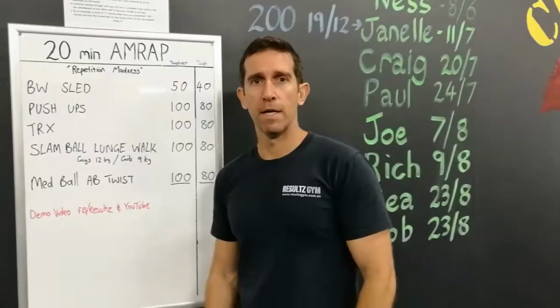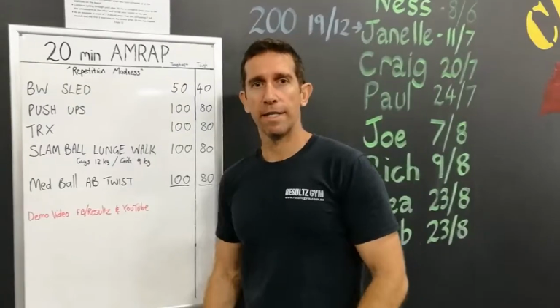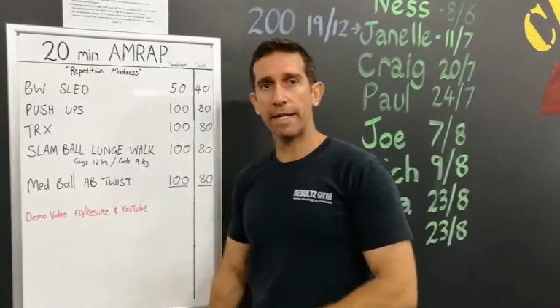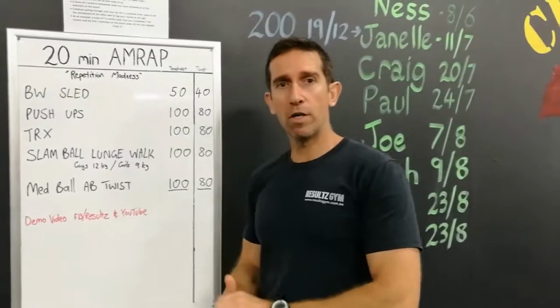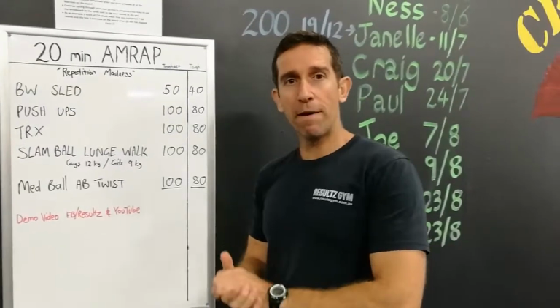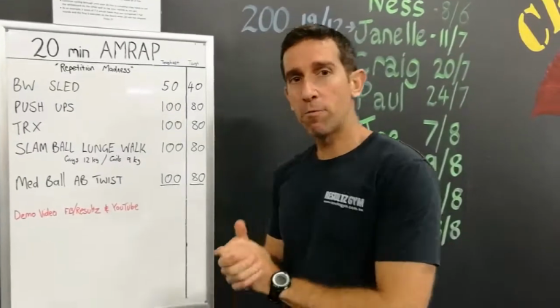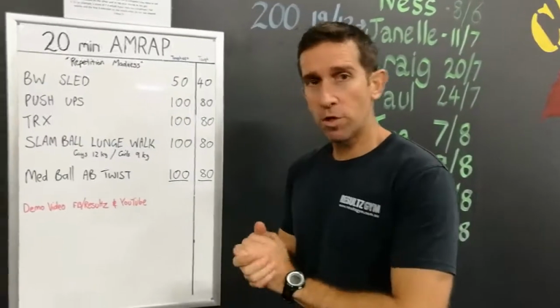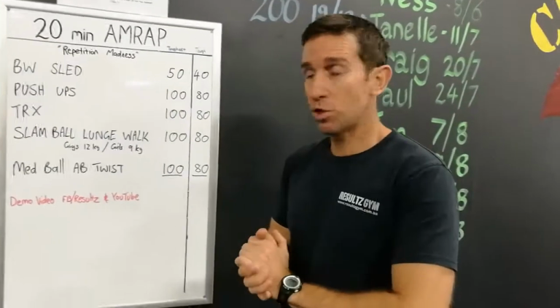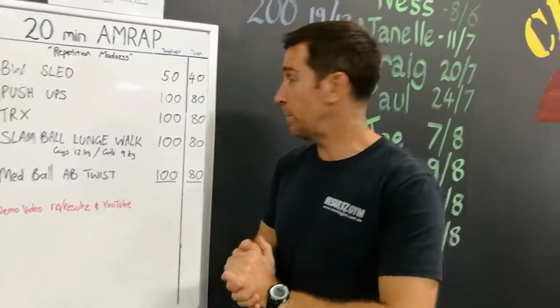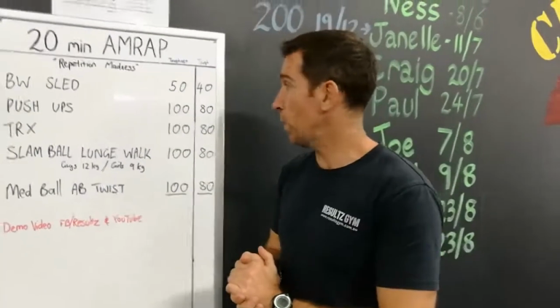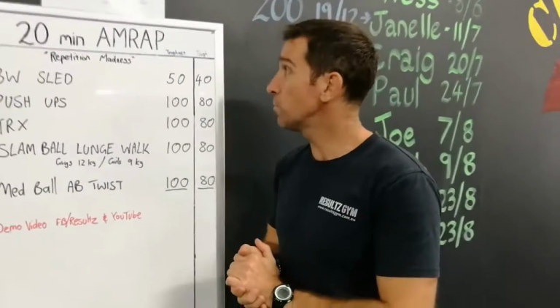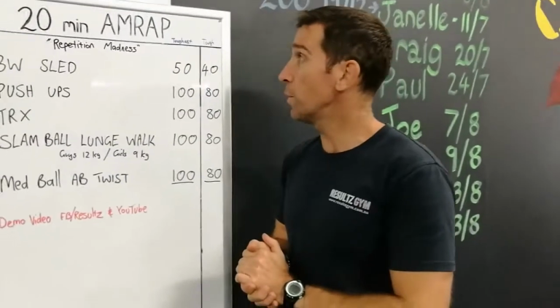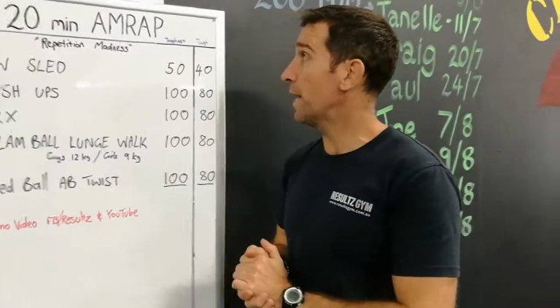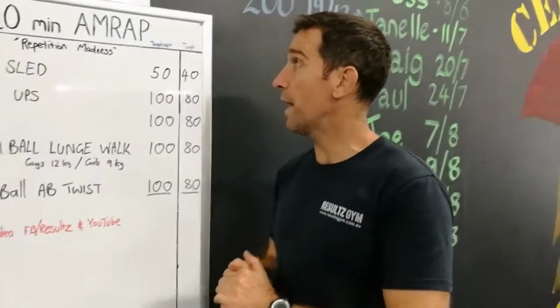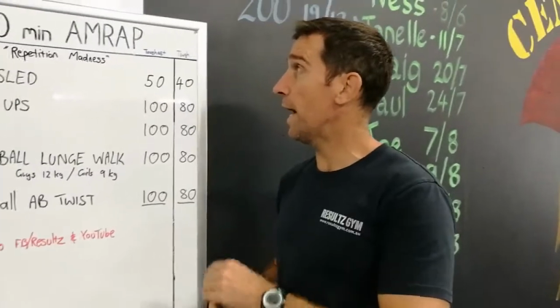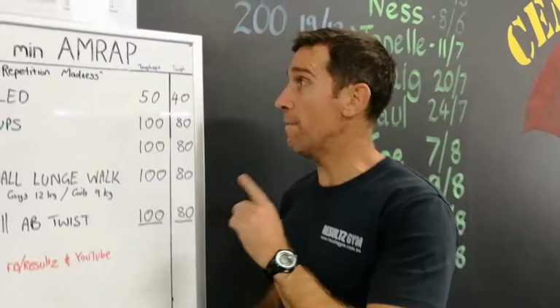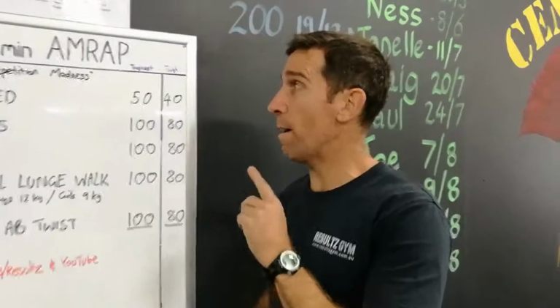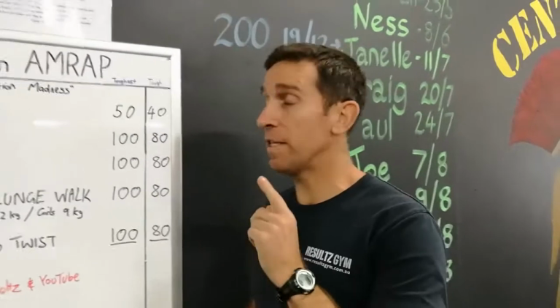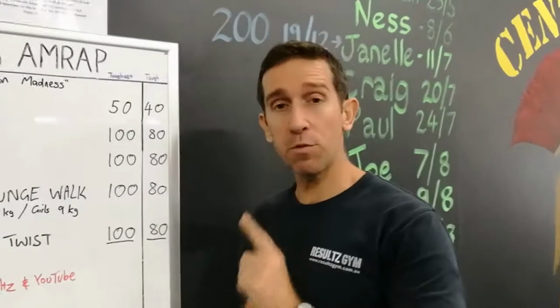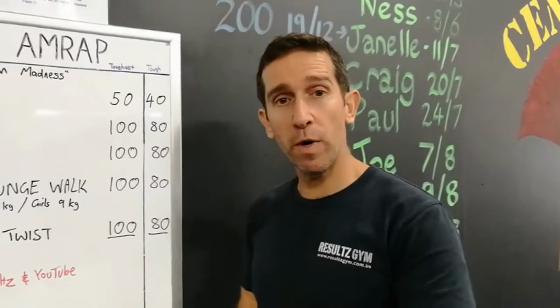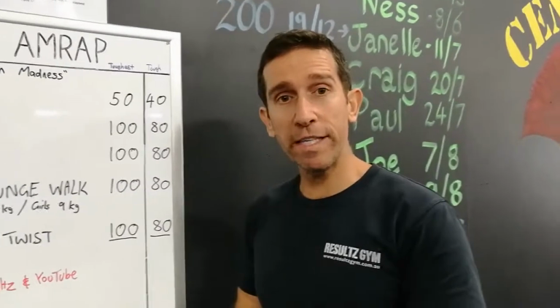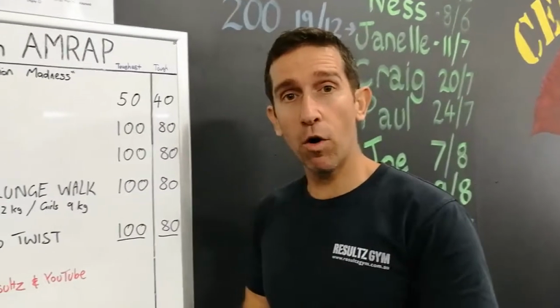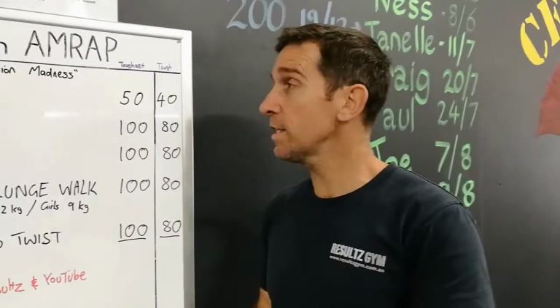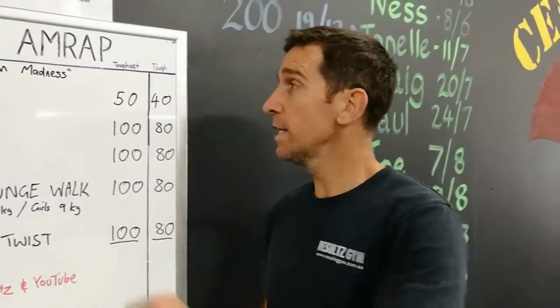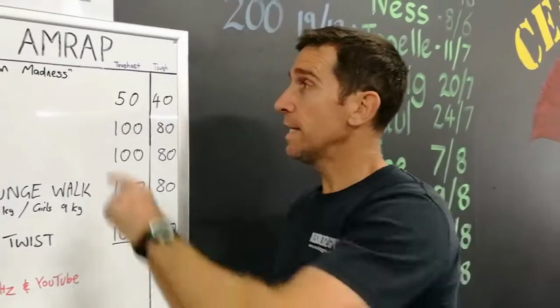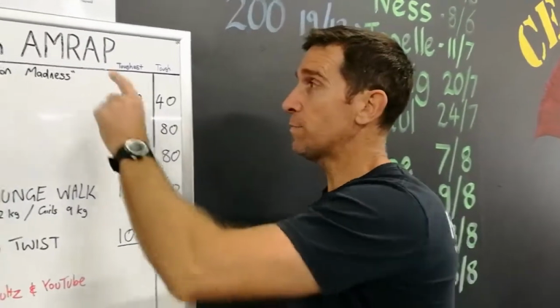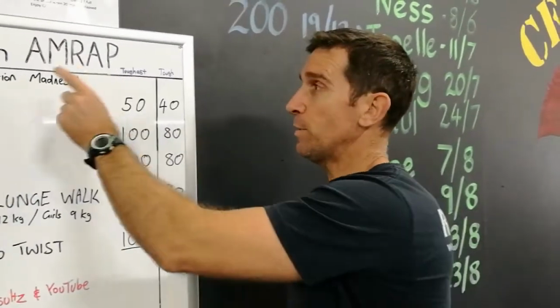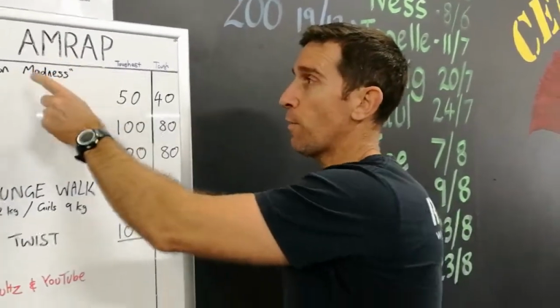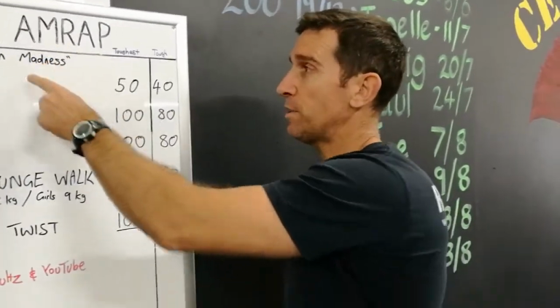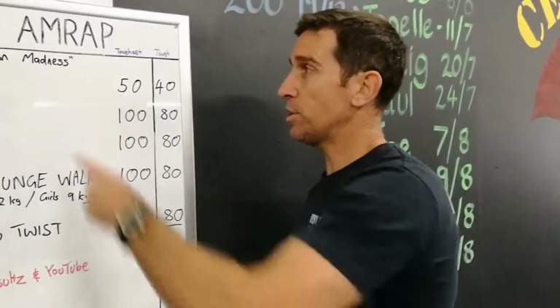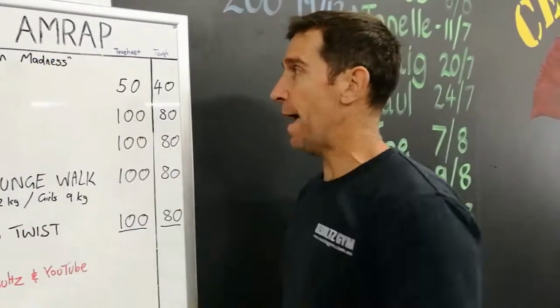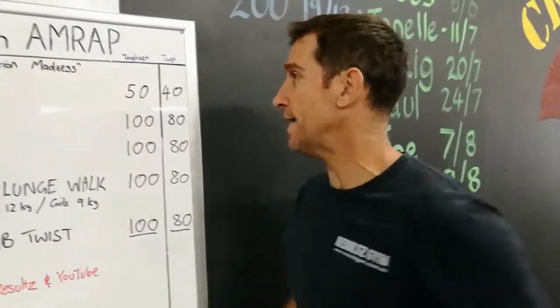G'day guys, Matt from Results Gym. Welcome to another AMRAP. This week it's pretty well repetition madness.